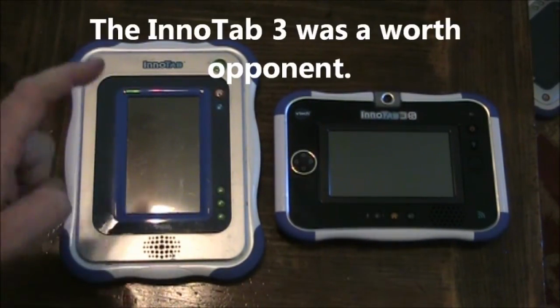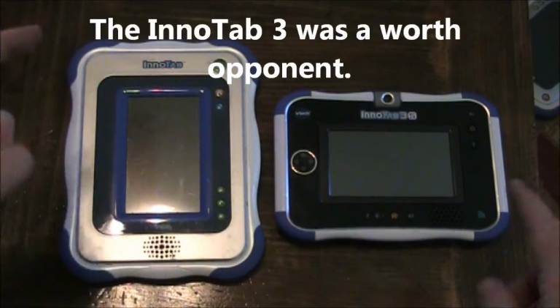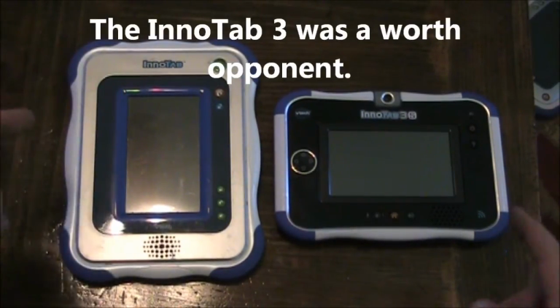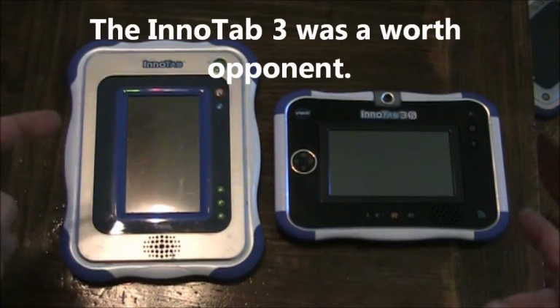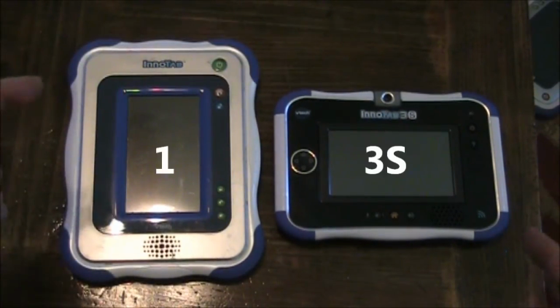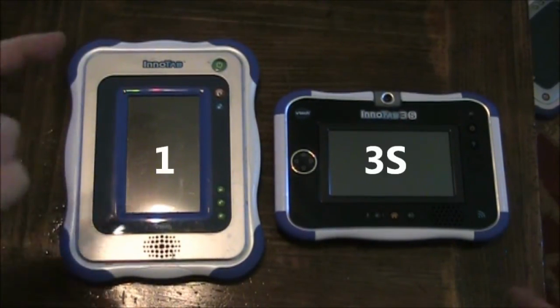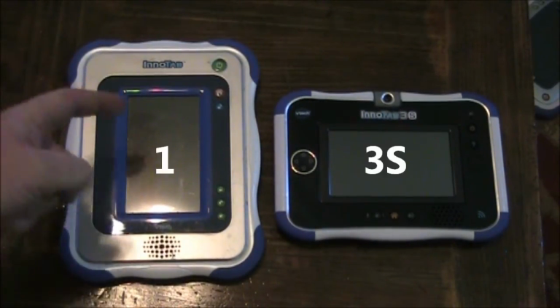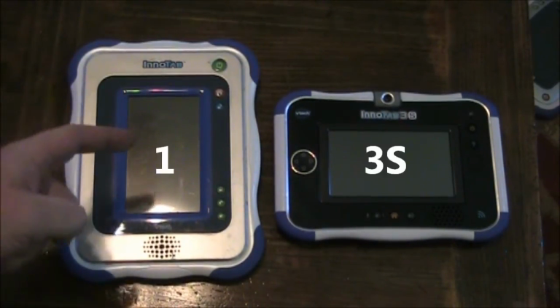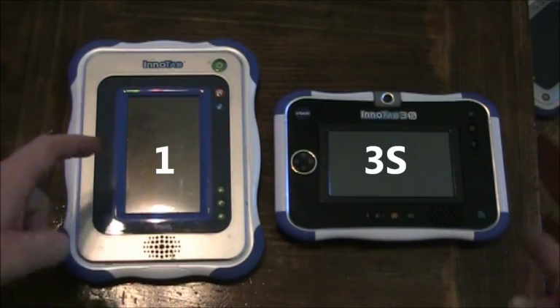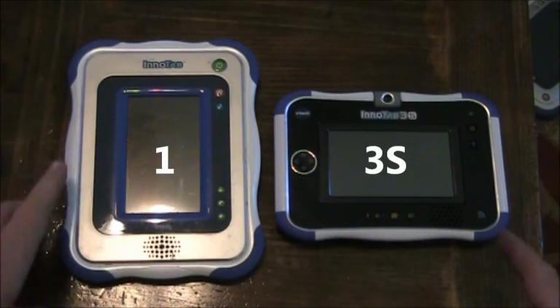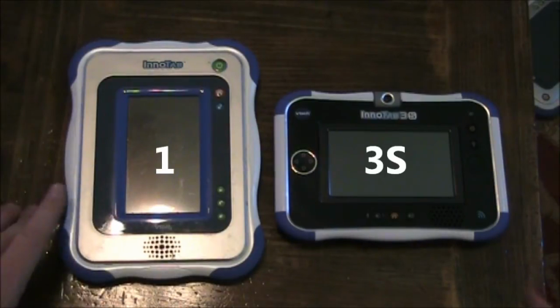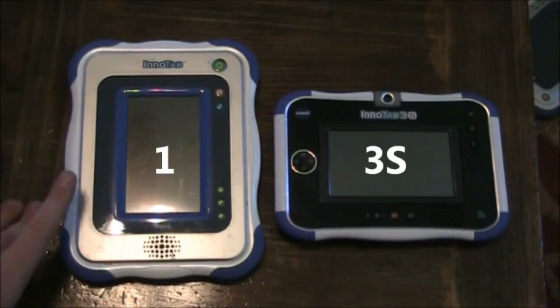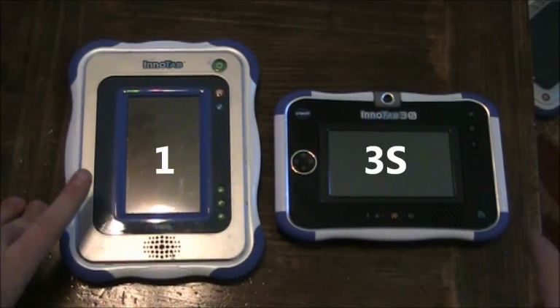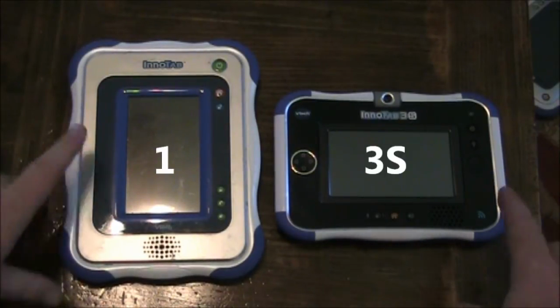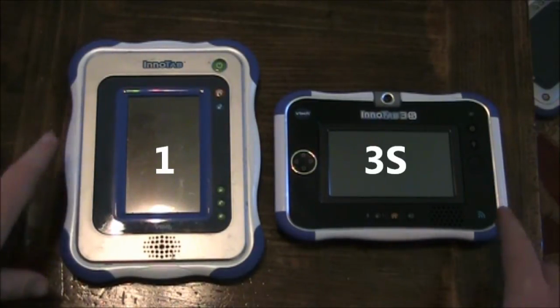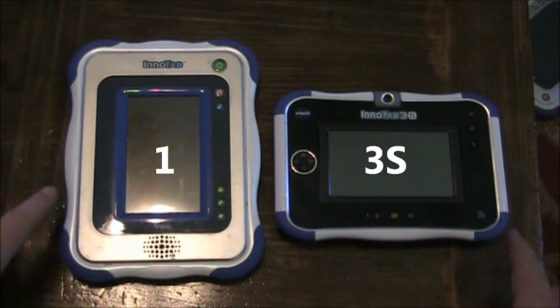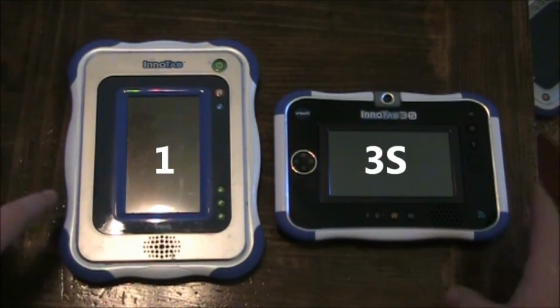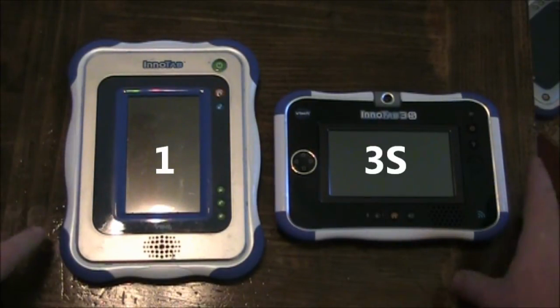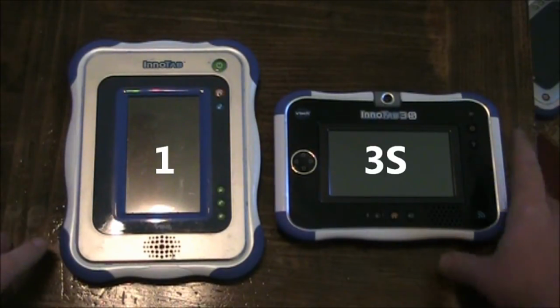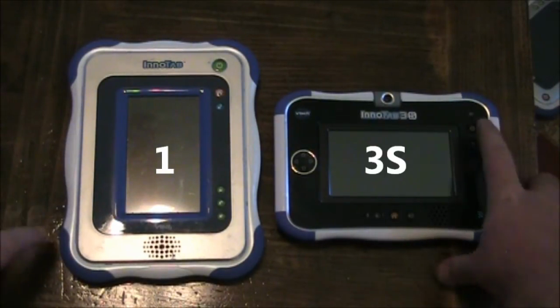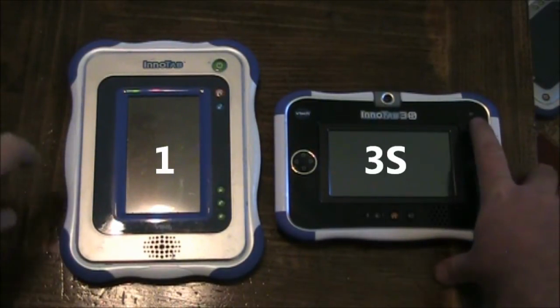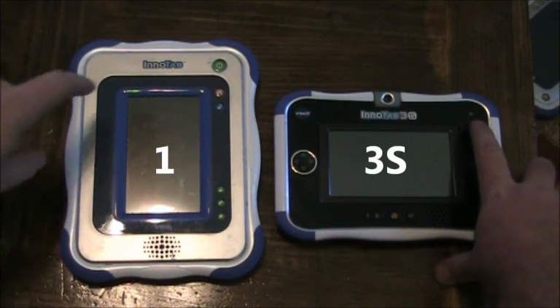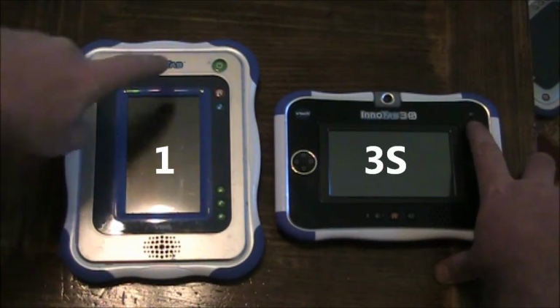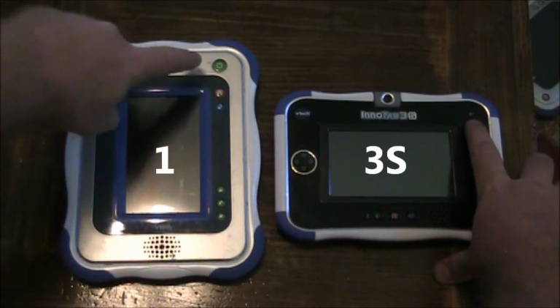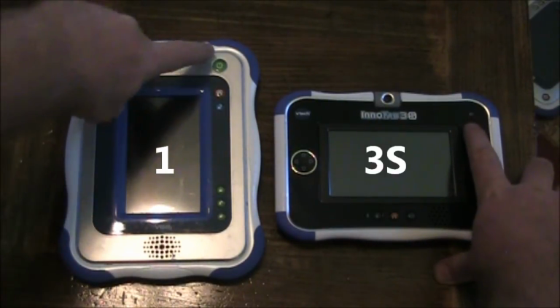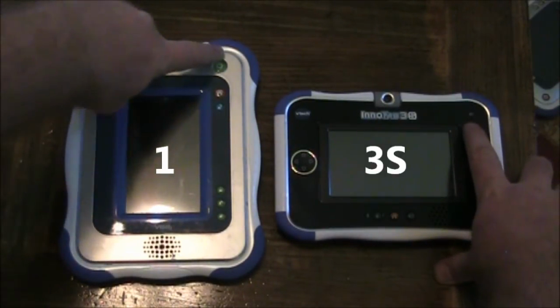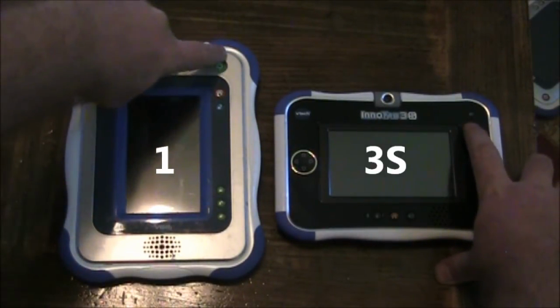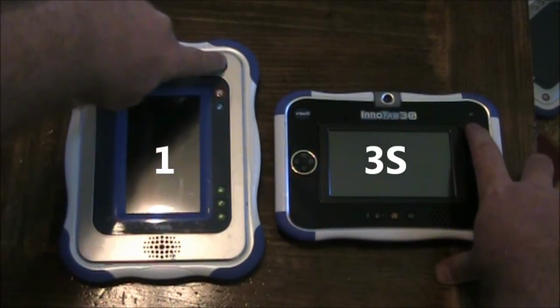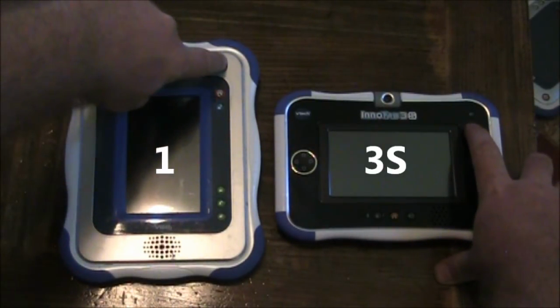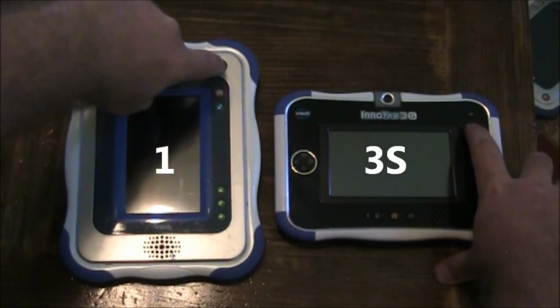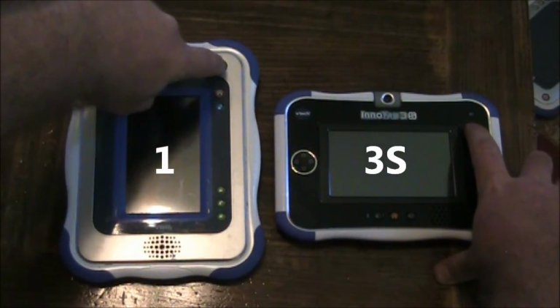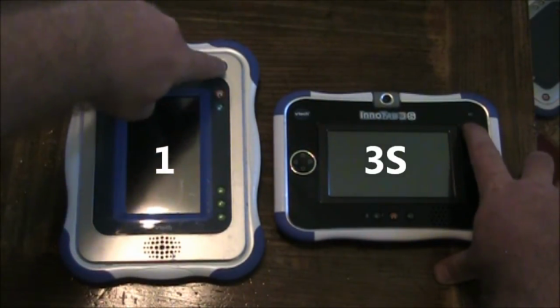Today we have the Enitab 1 and the Enitab 3S setting off — and go.